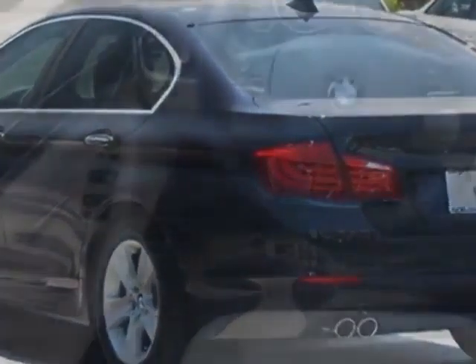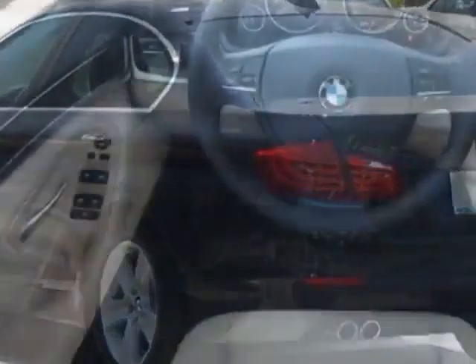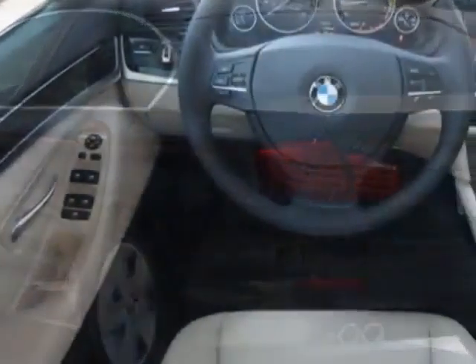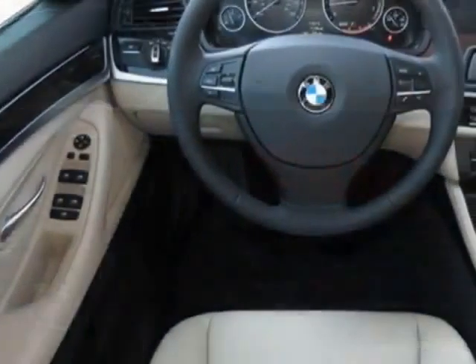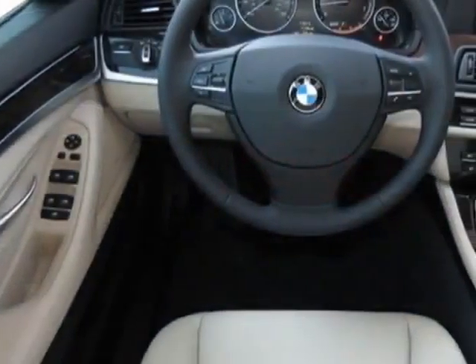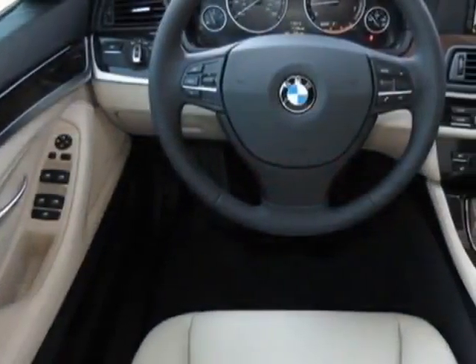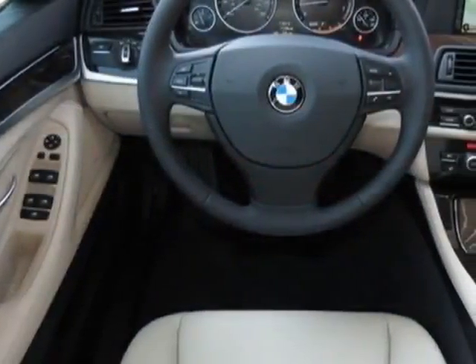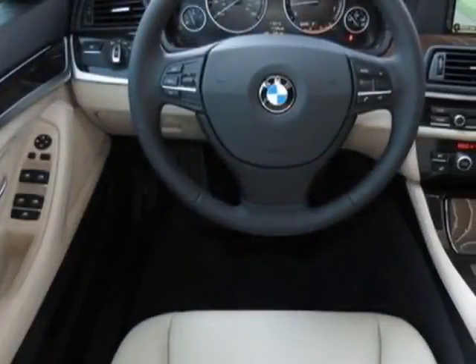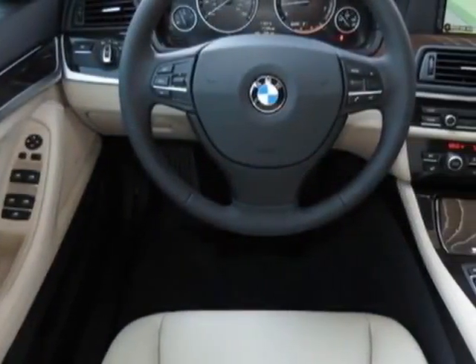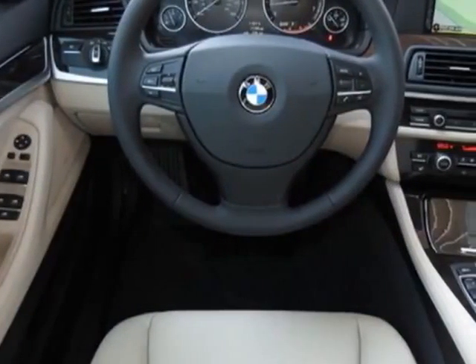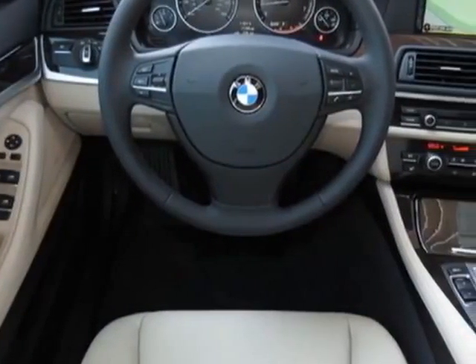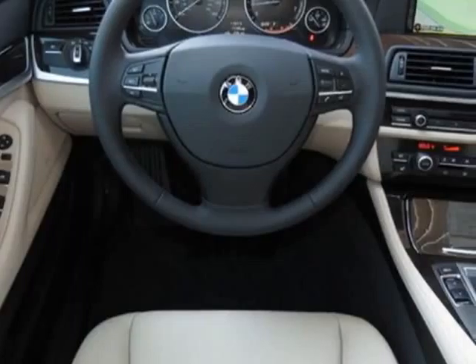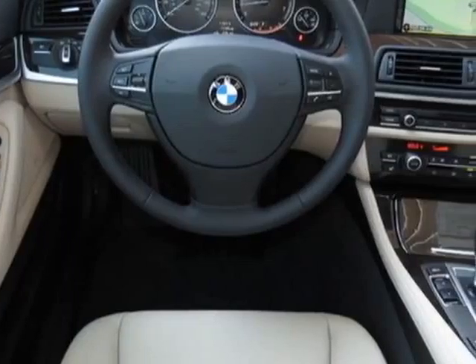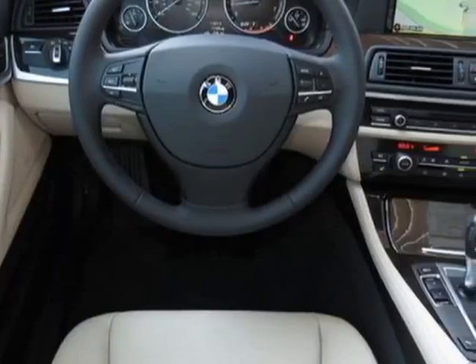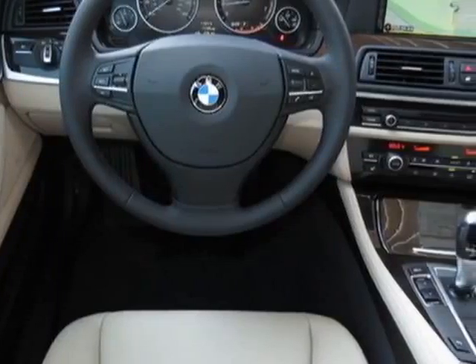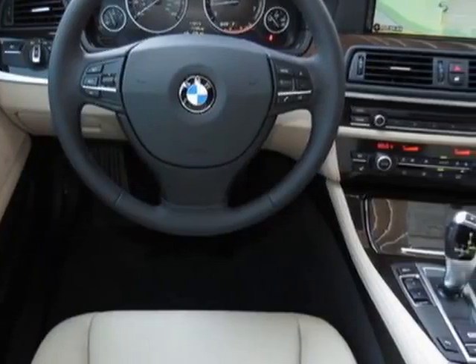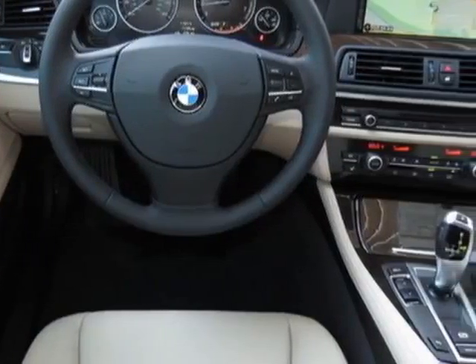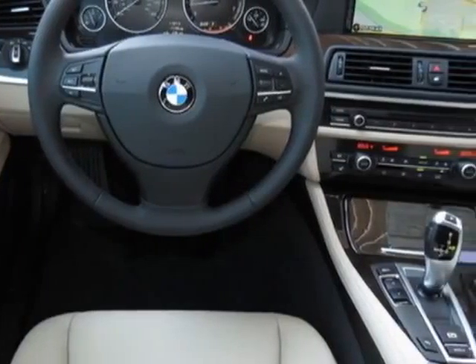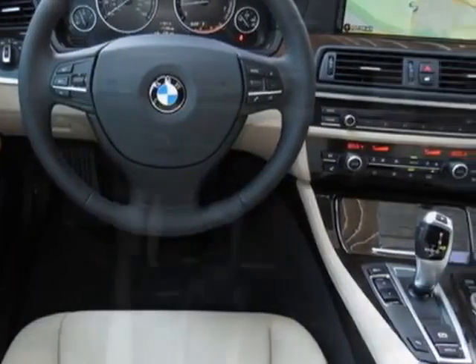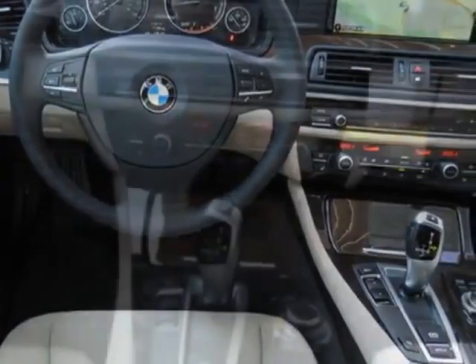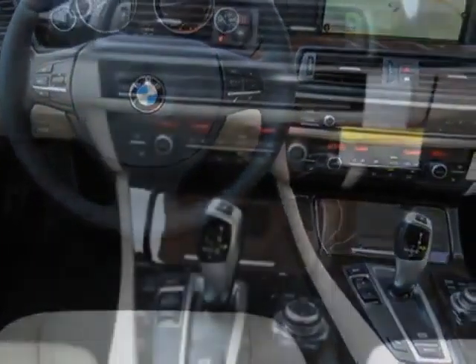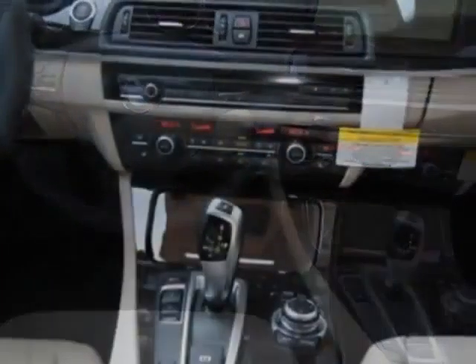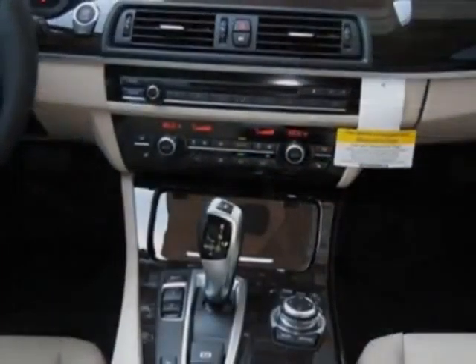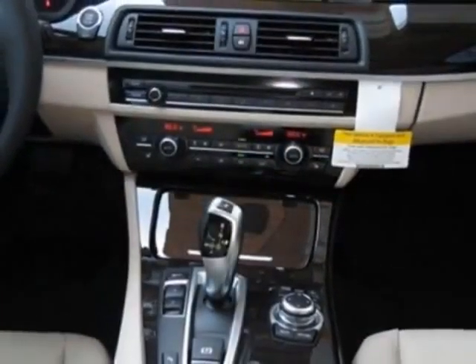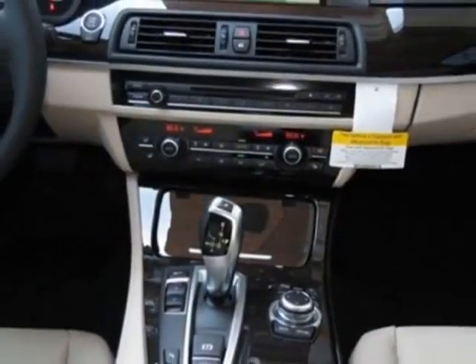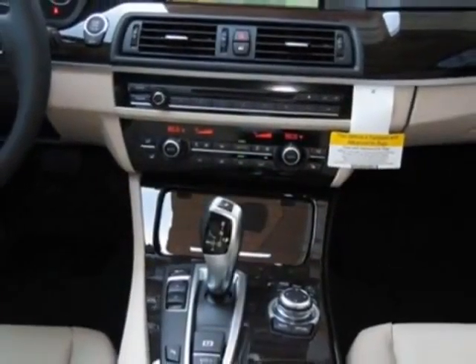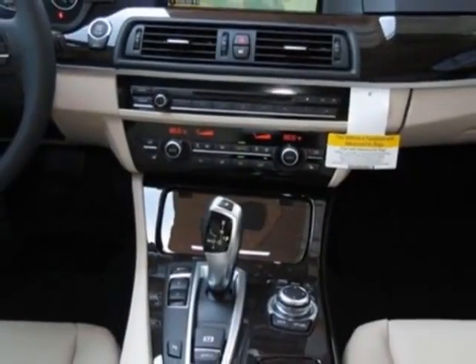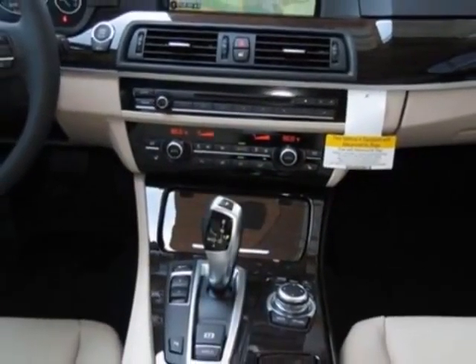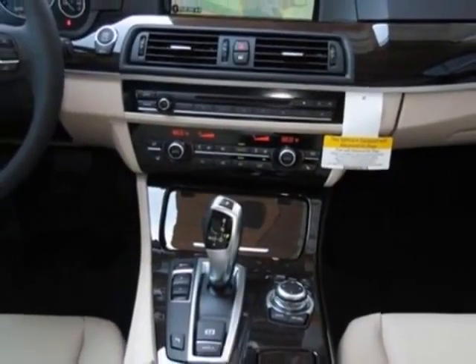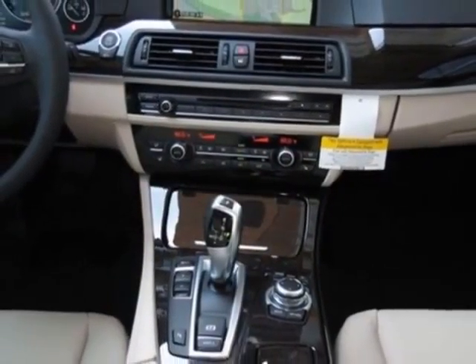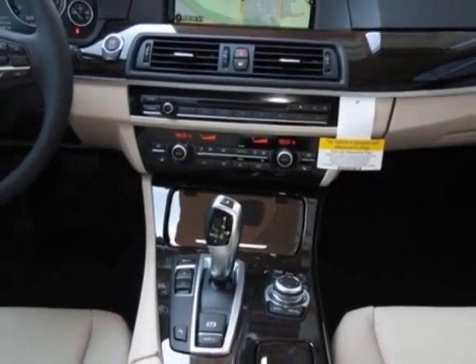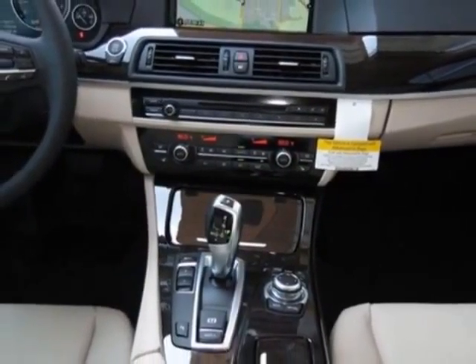This 5 Series boasts a 2.0 liter engine and has an 8-speed Steptronic transmission.